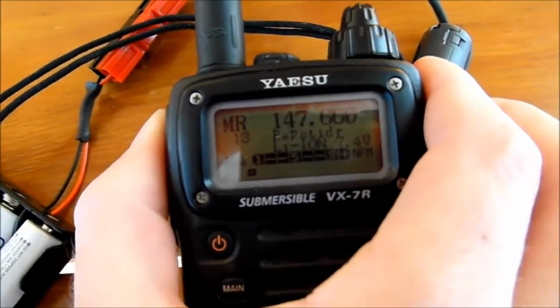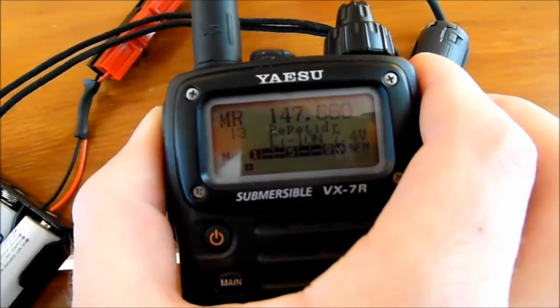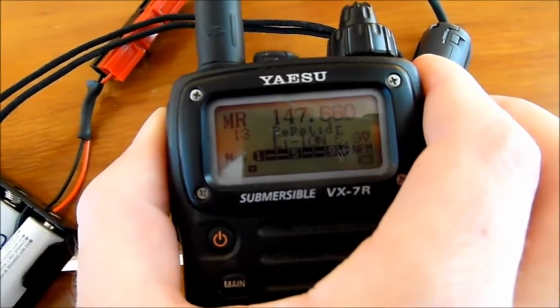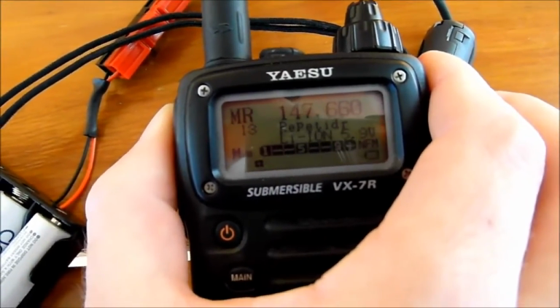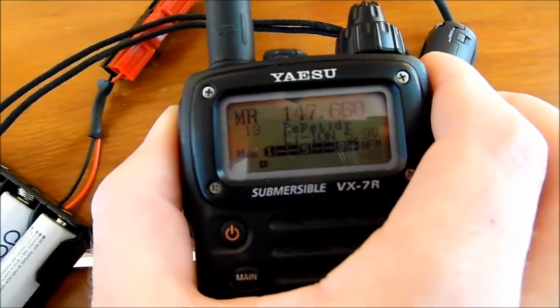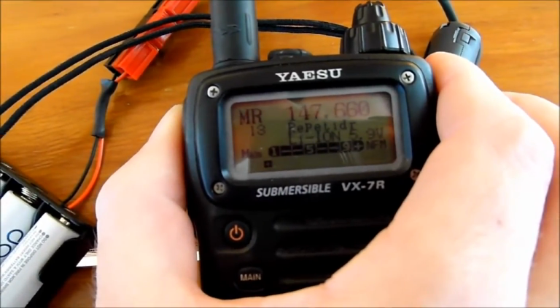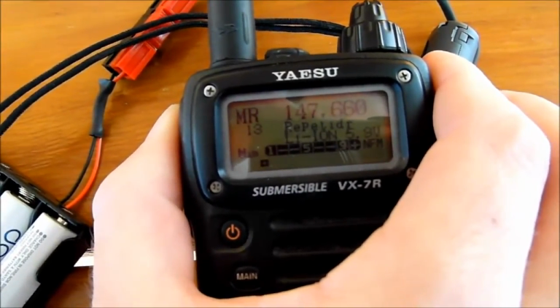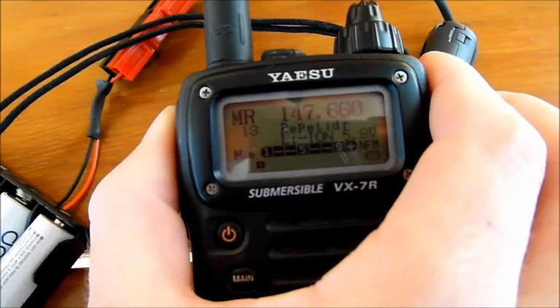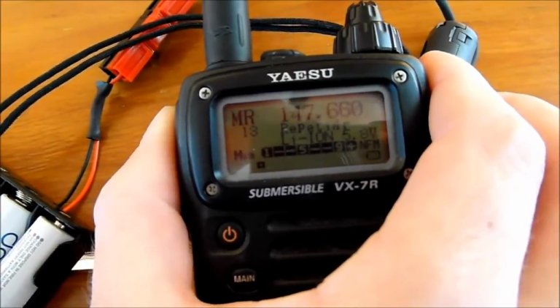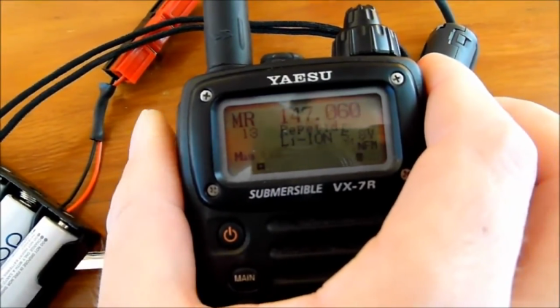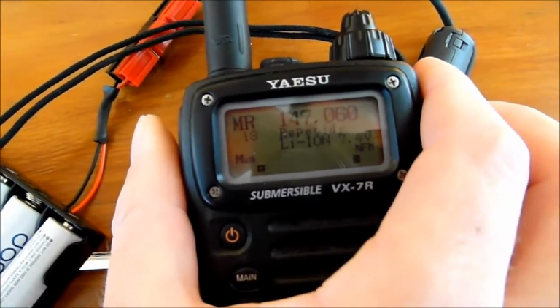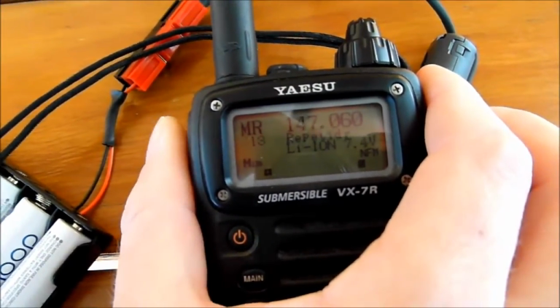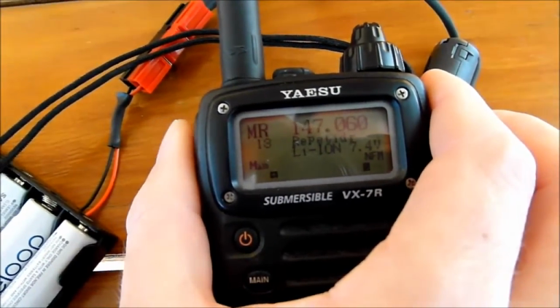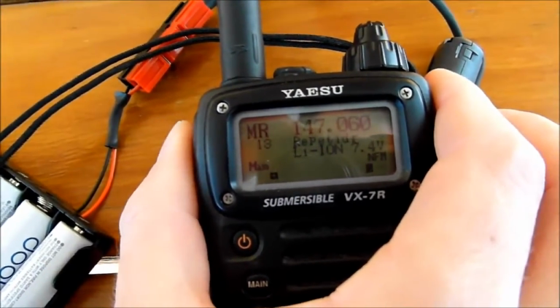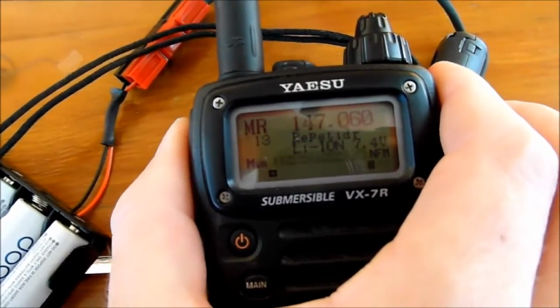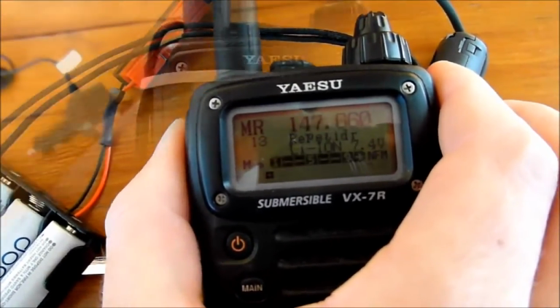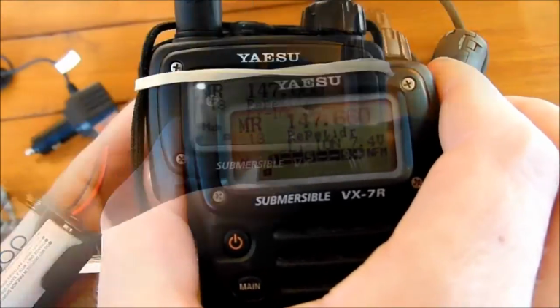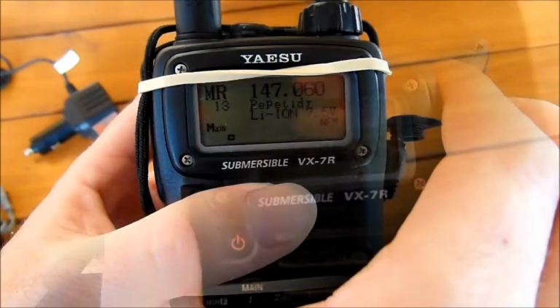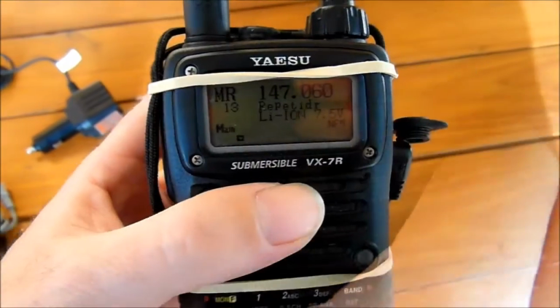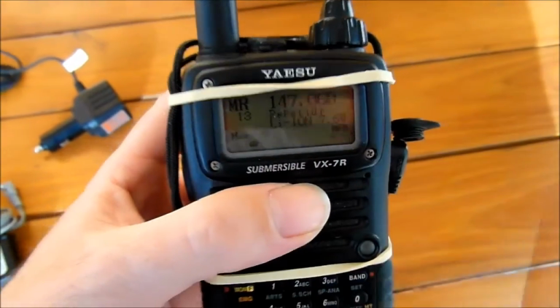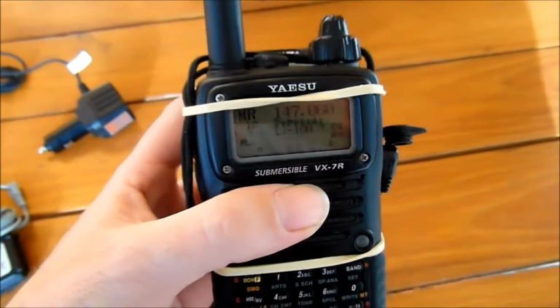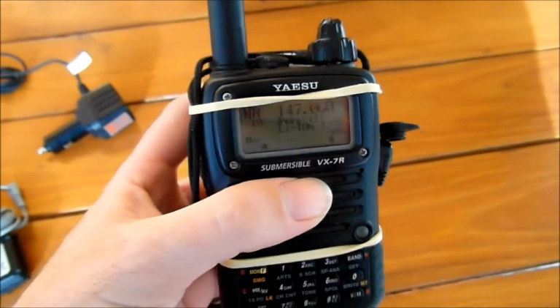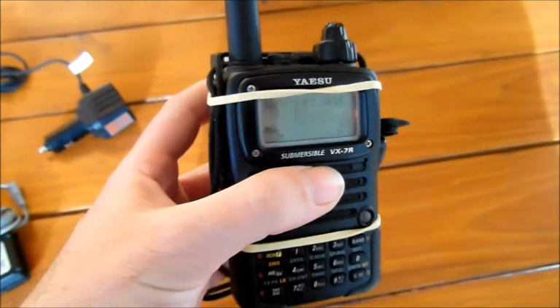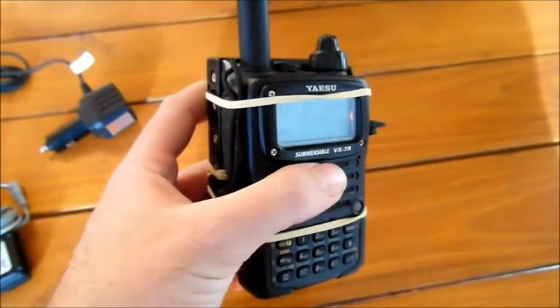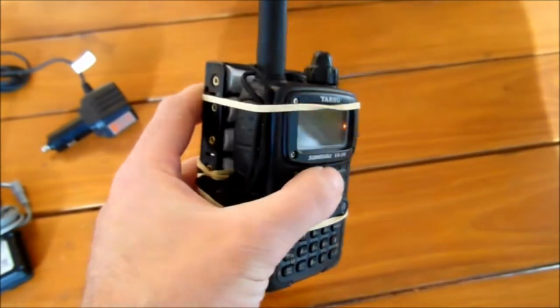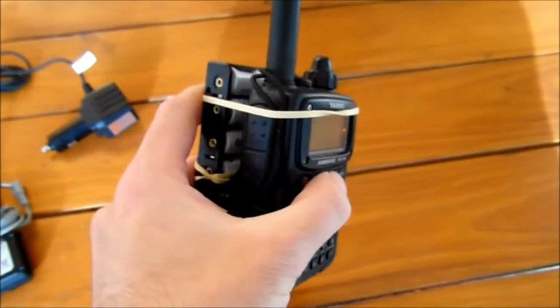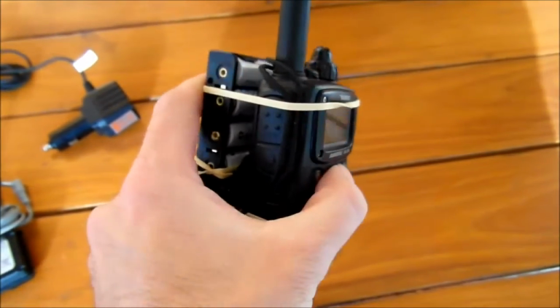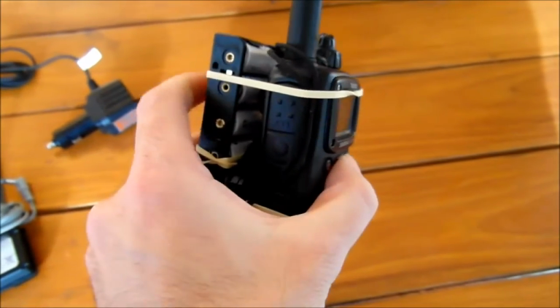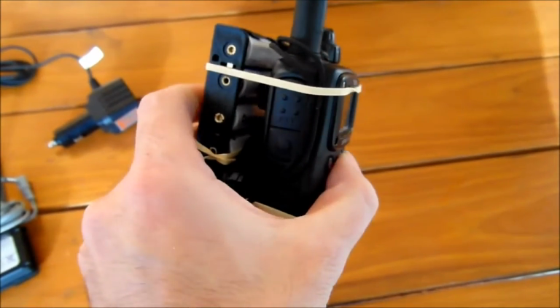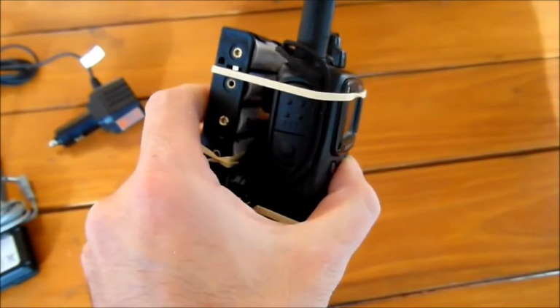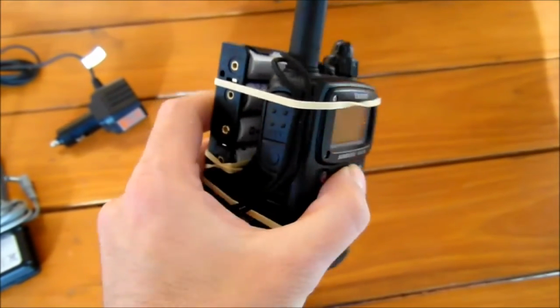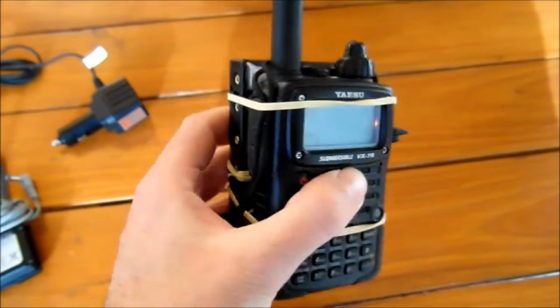It works. Finally I put some rubber bands to hold the radio and the battery pack together.